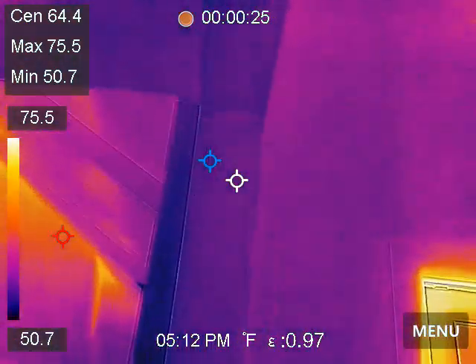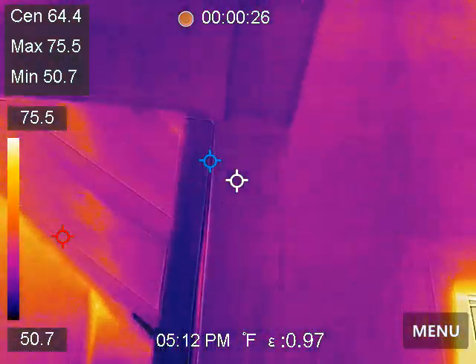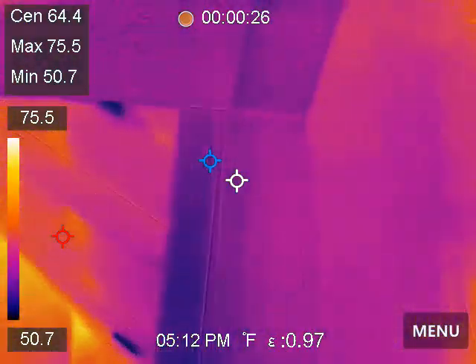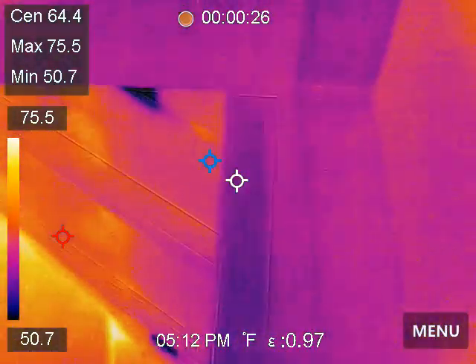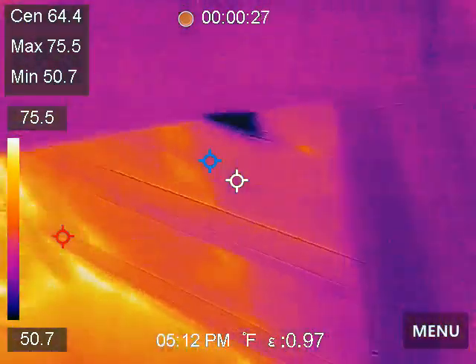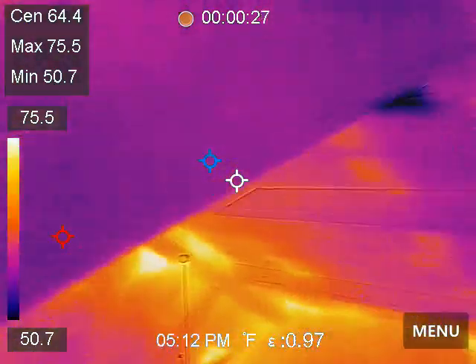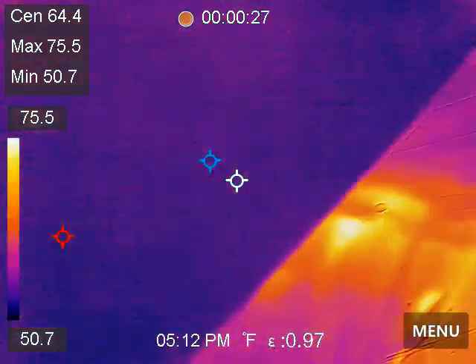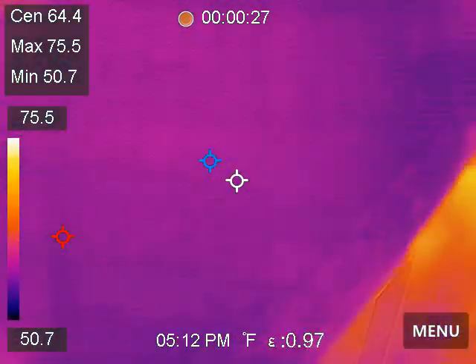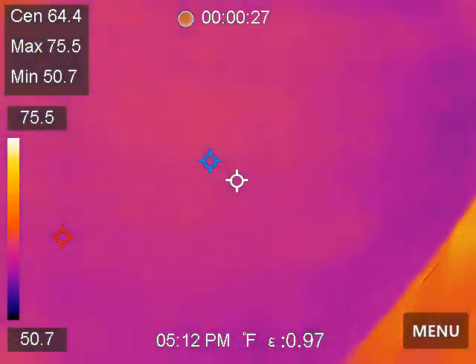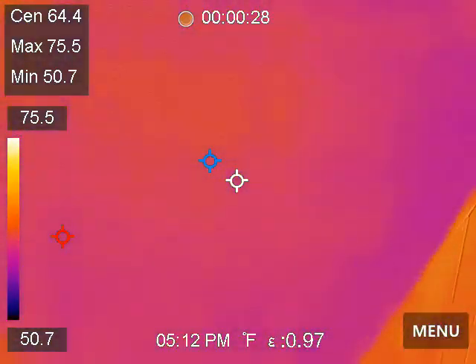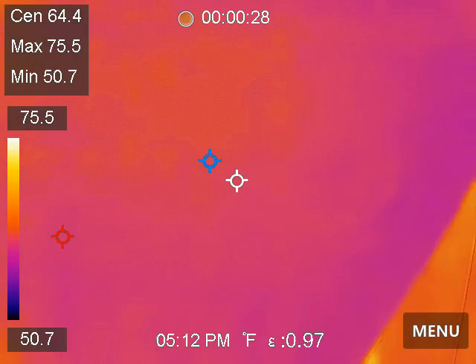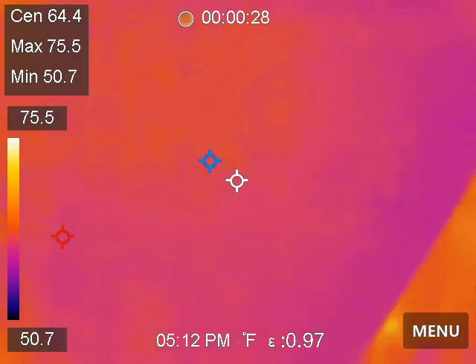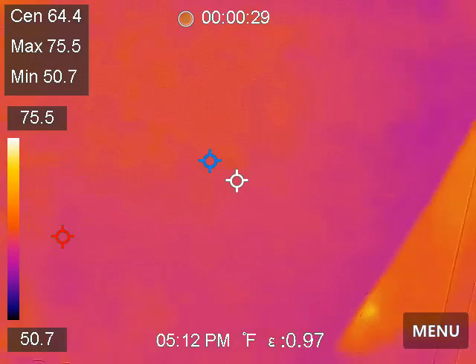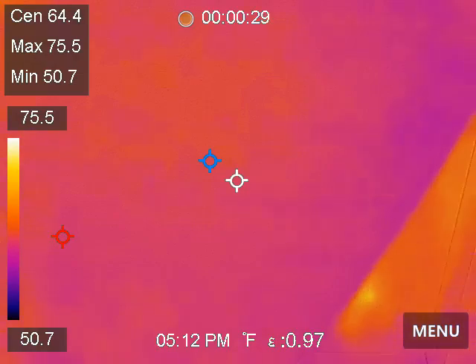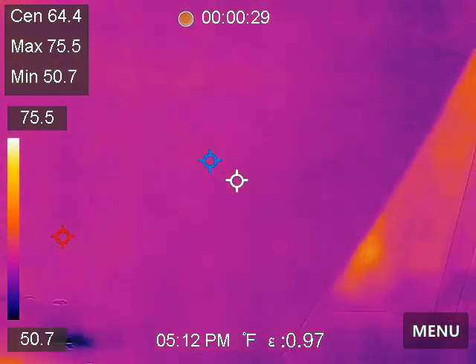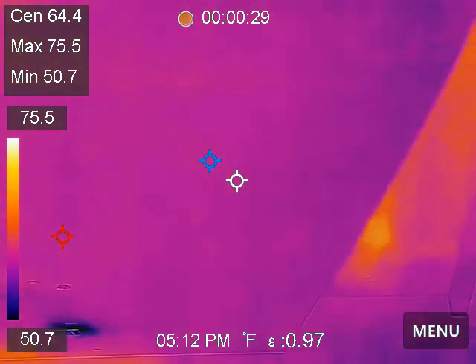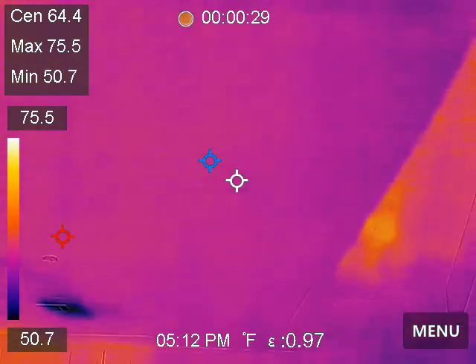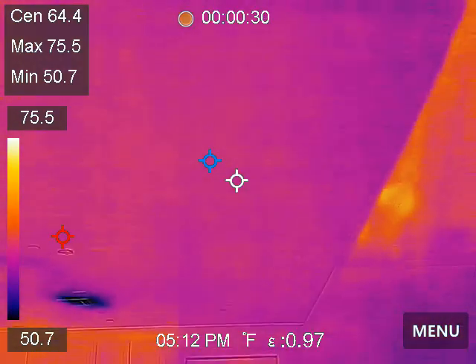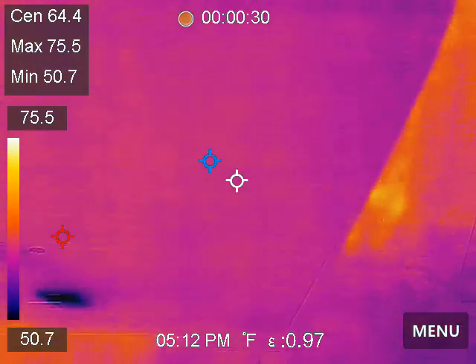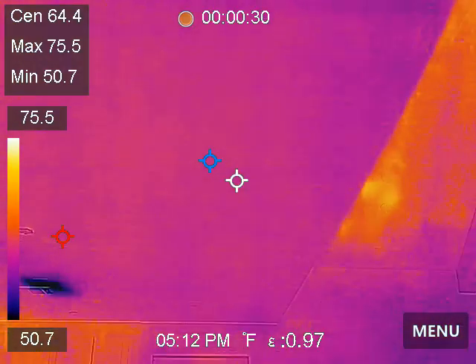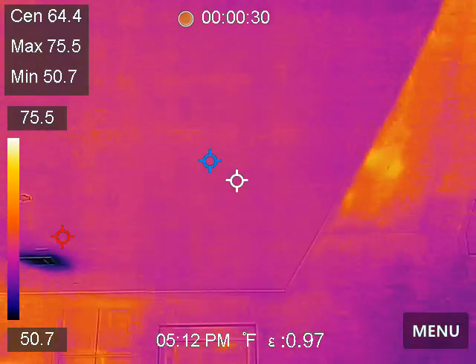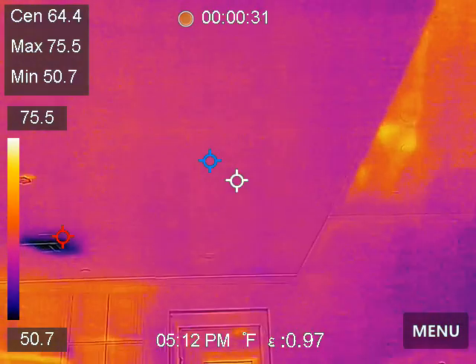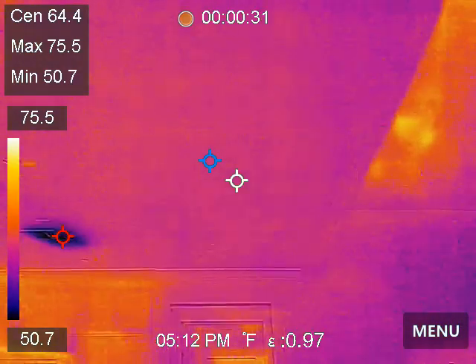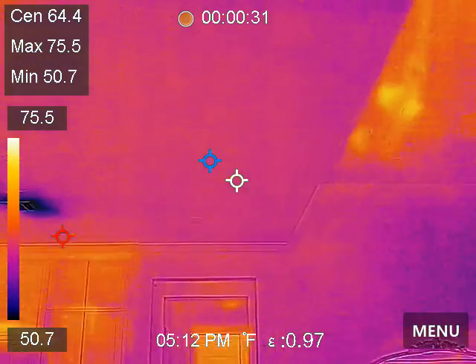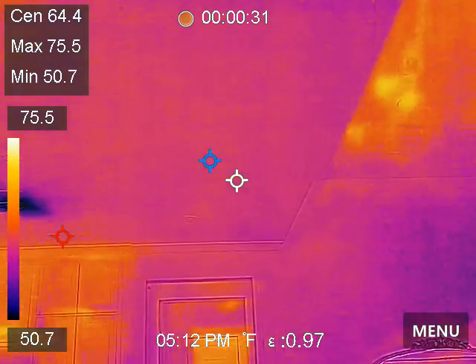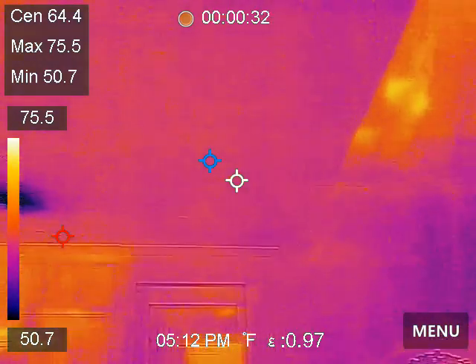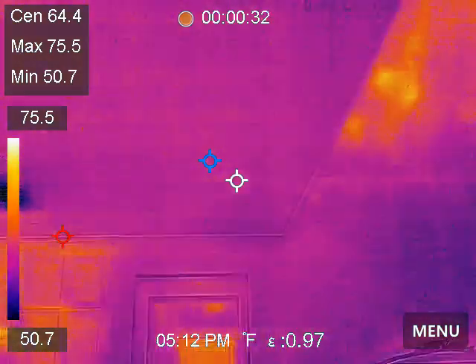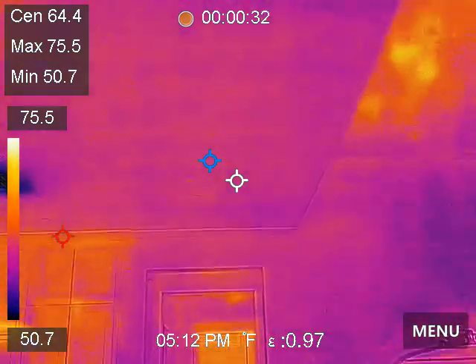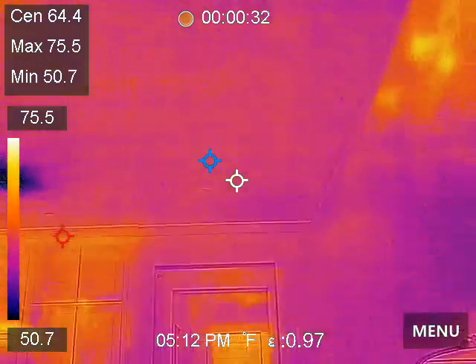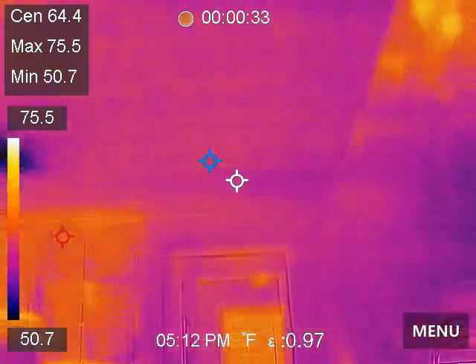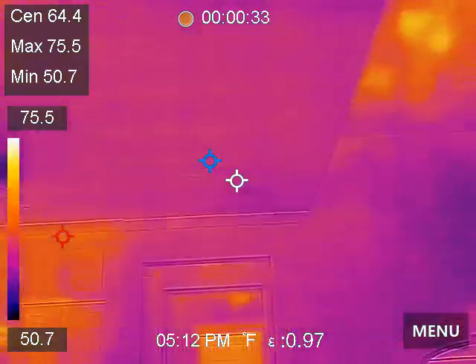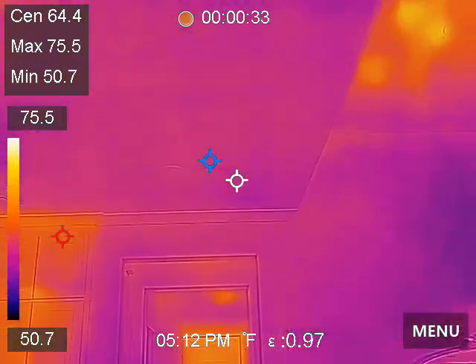That's kind of around the irrigation system right there. And it's kind of moving on along. Now we're going to do the ceiling in front of the pass-through bar, in front of the kitchen island.